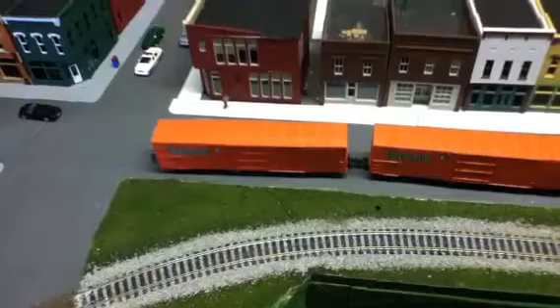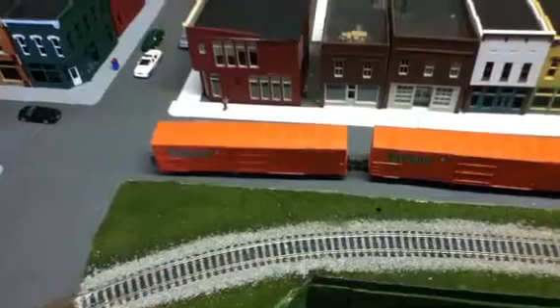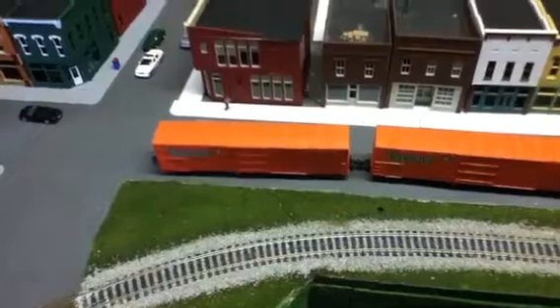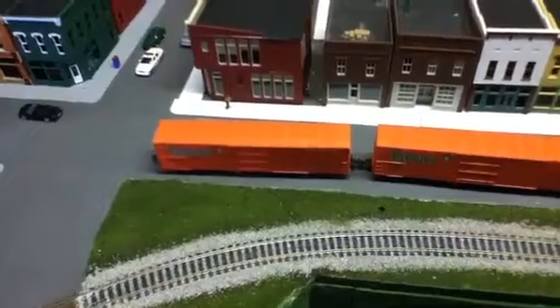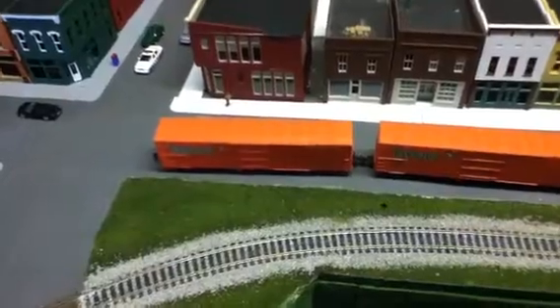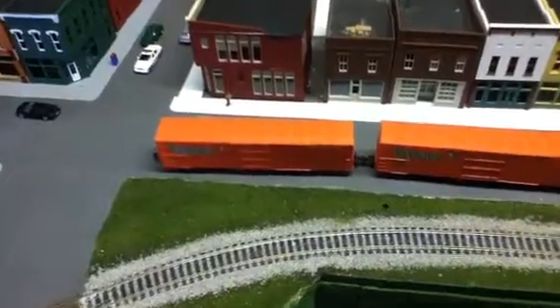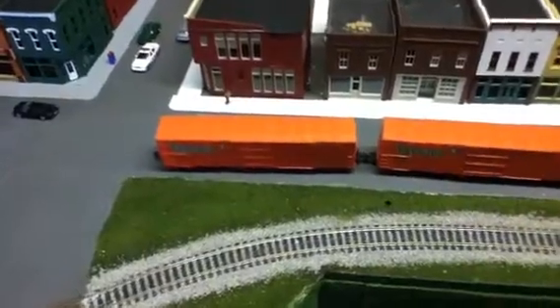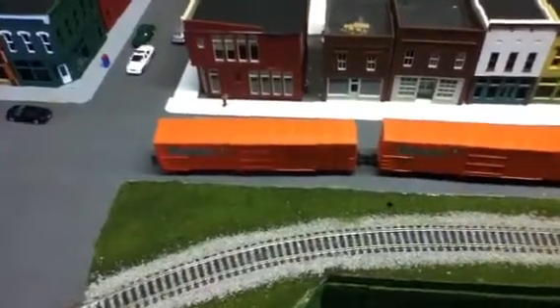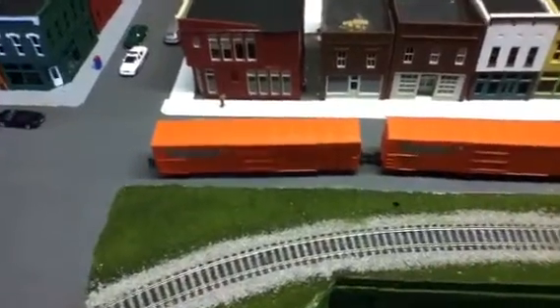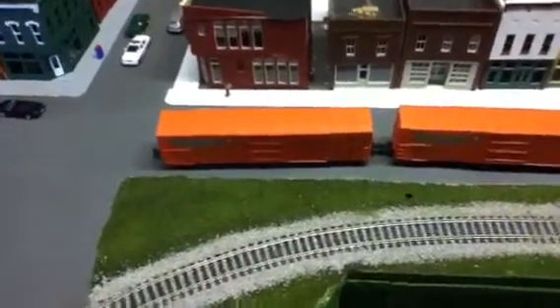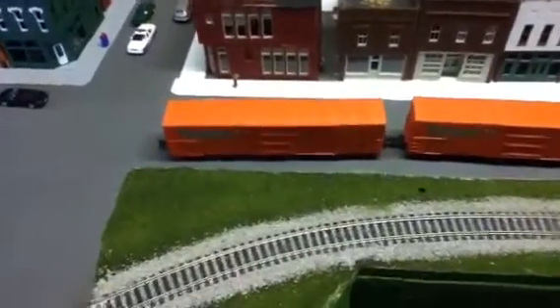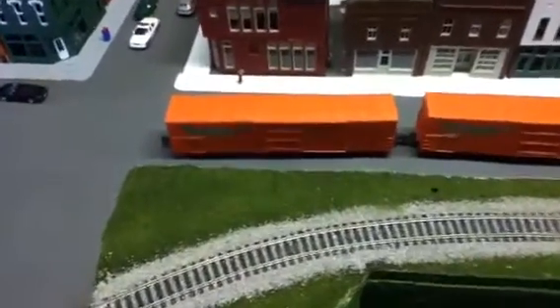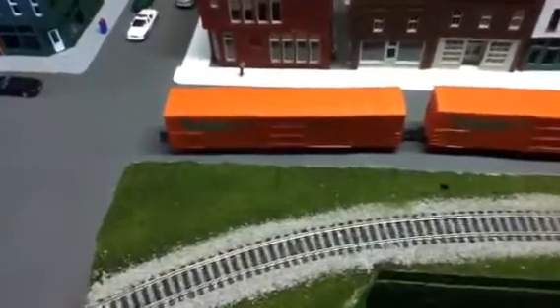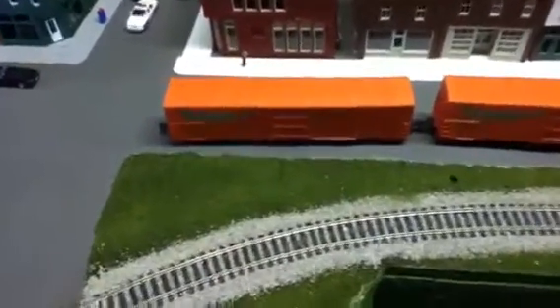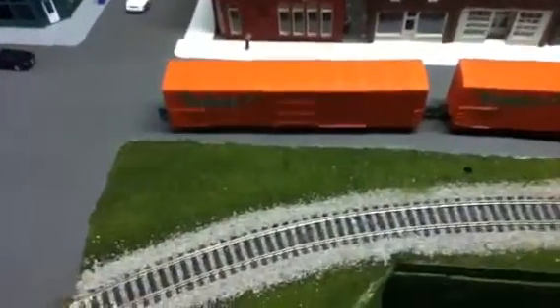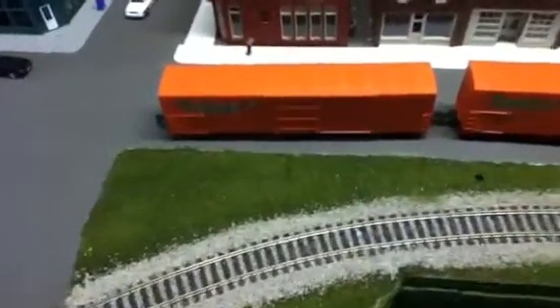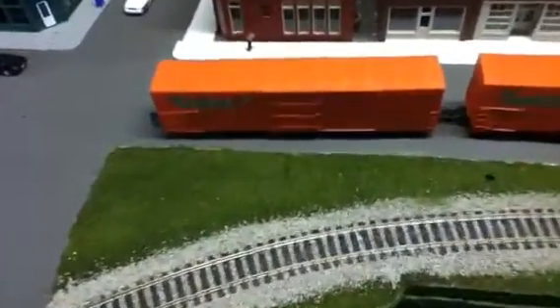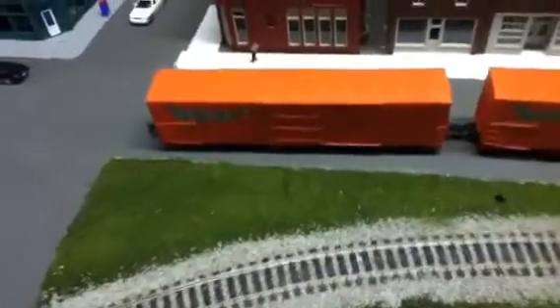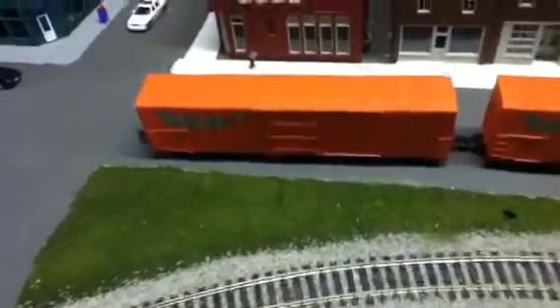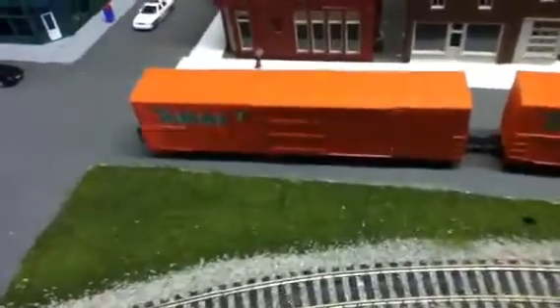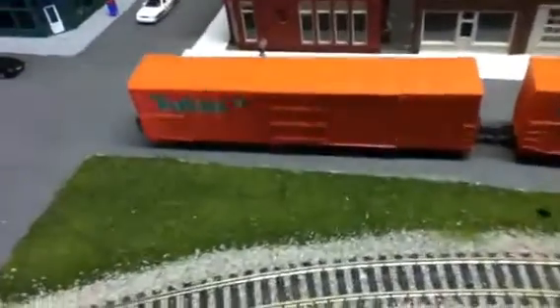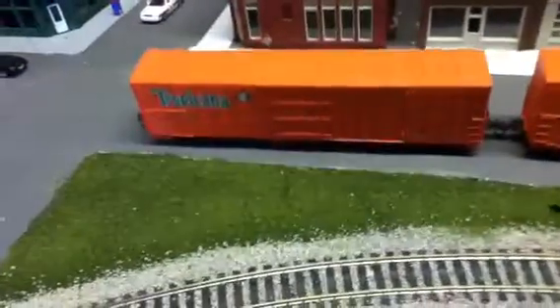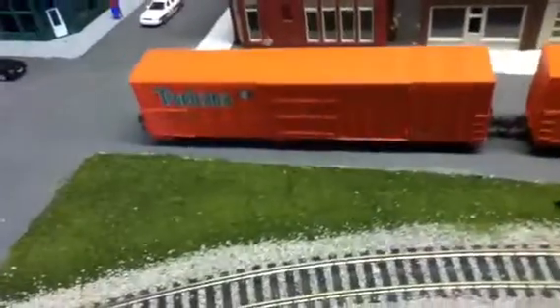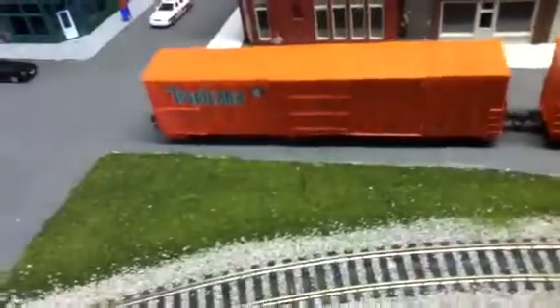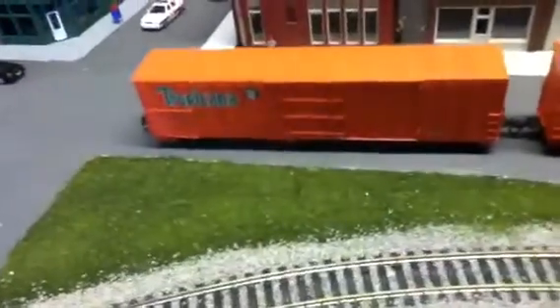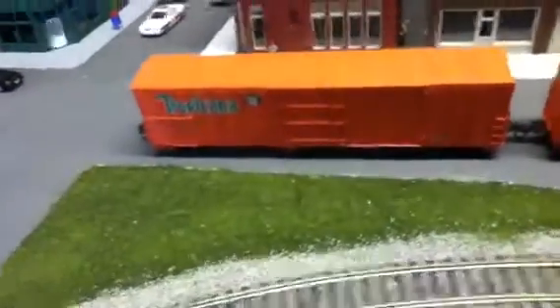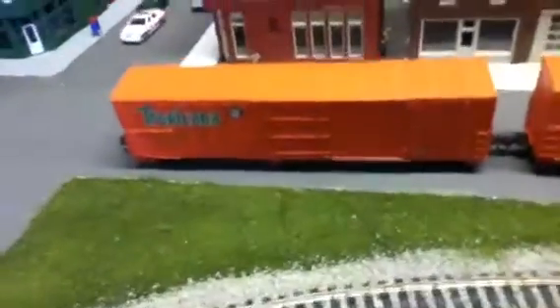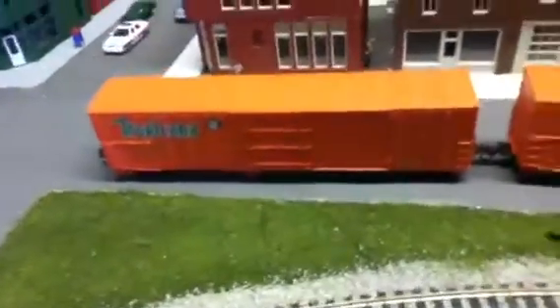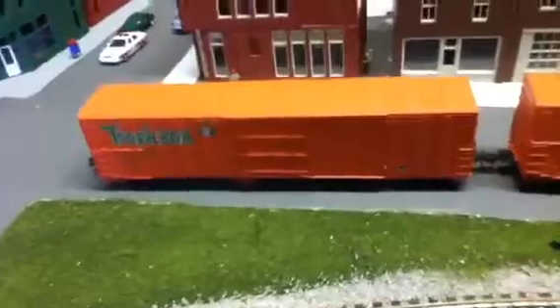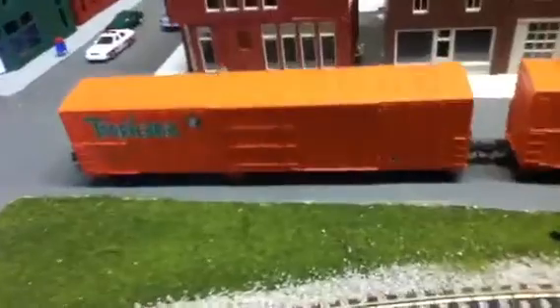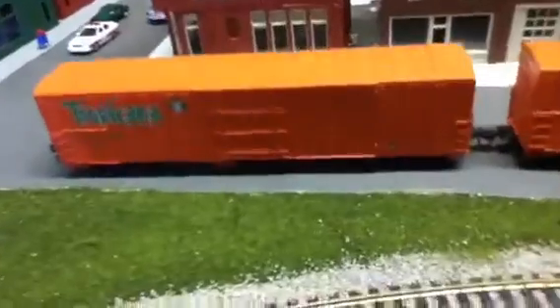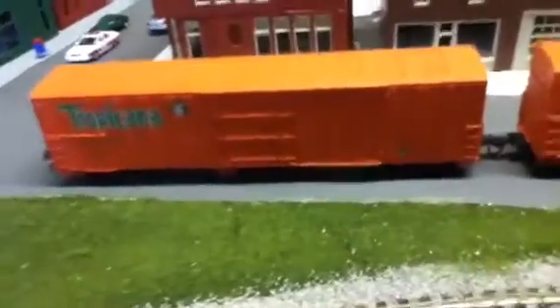Hey guys, here's just a quick video showing the things I bought at the hobby store today.